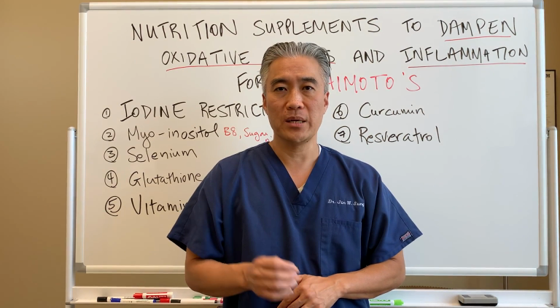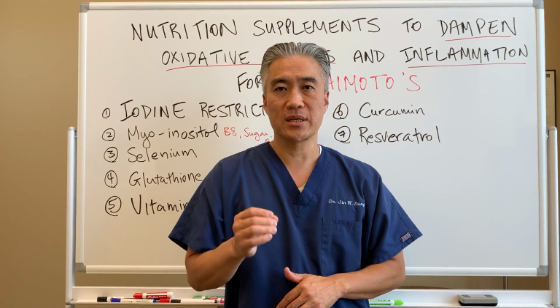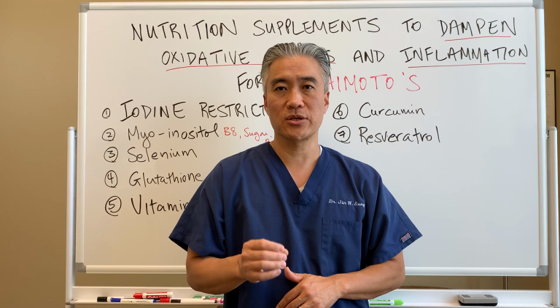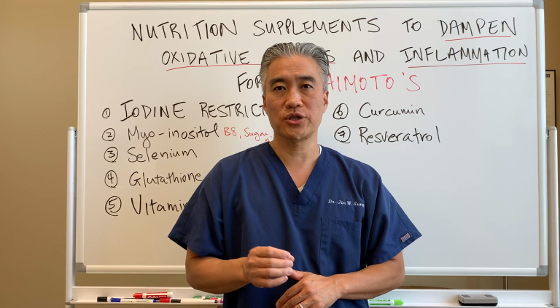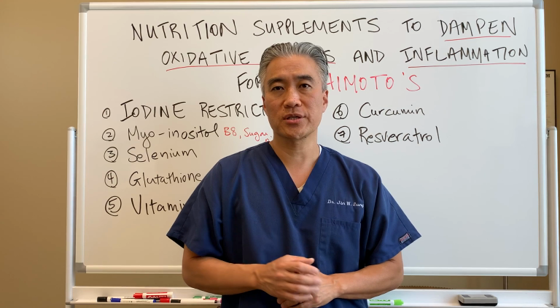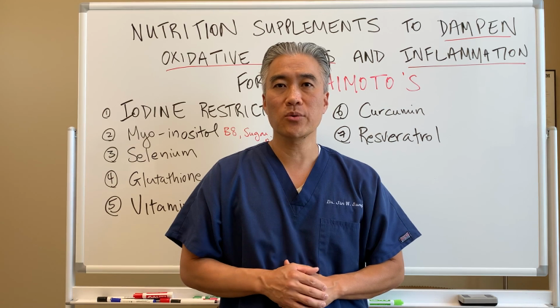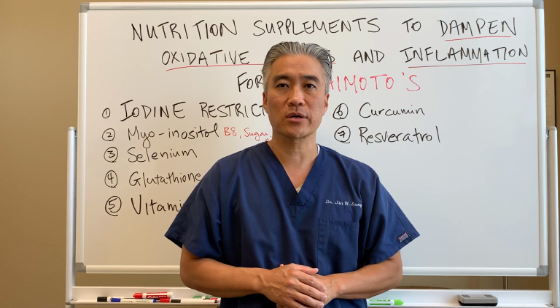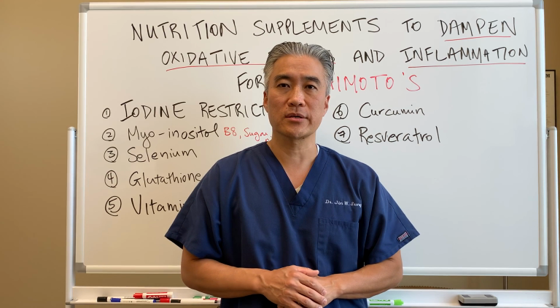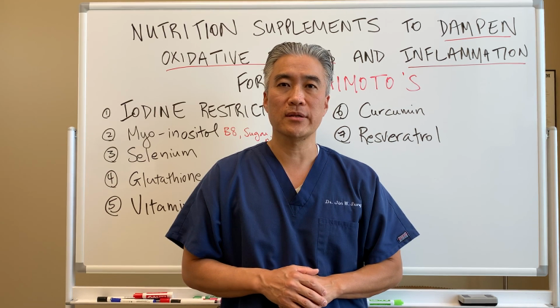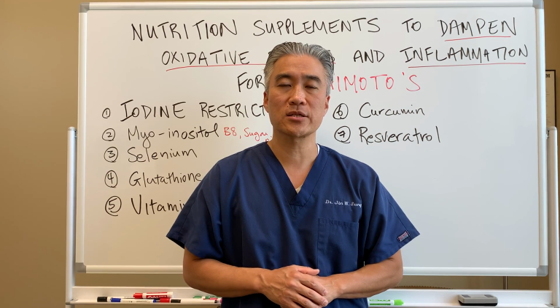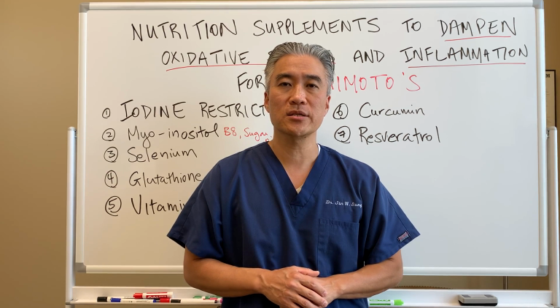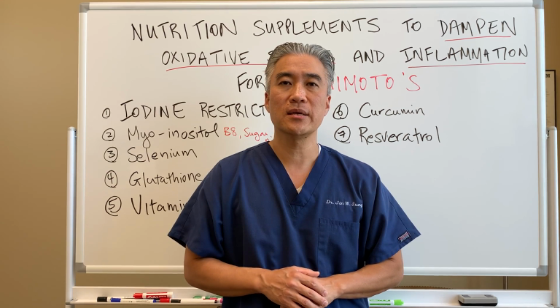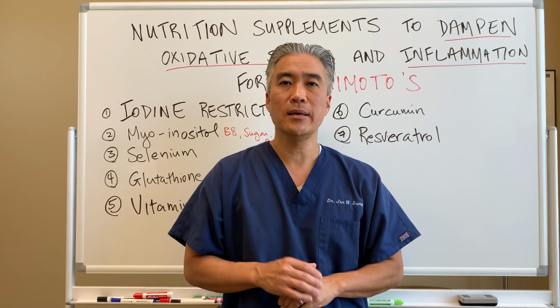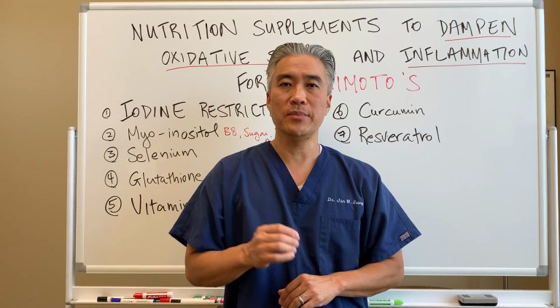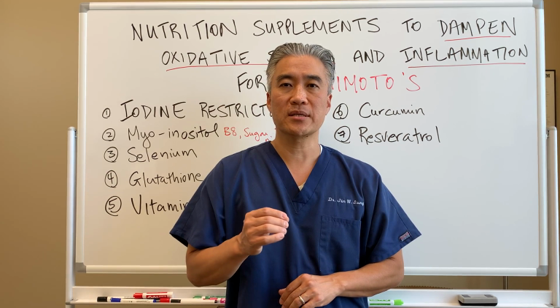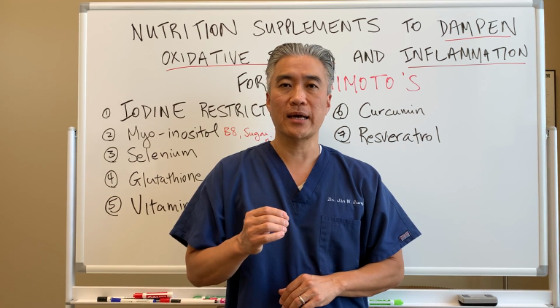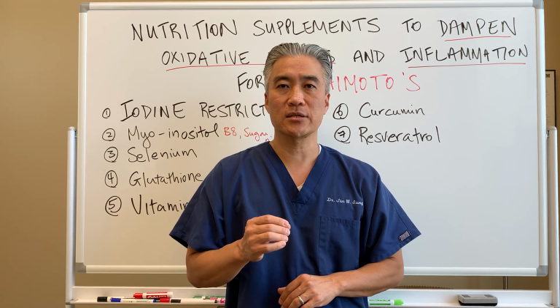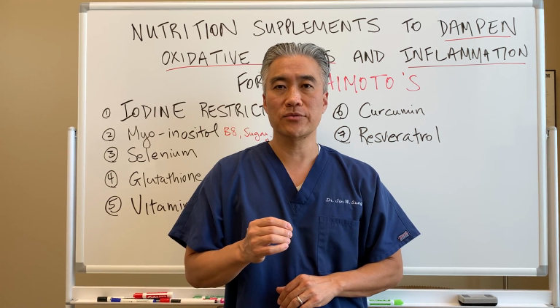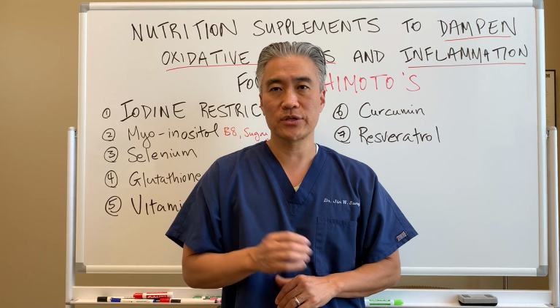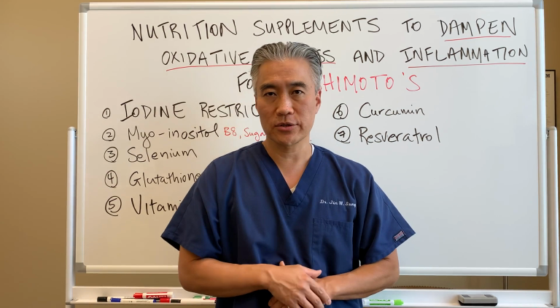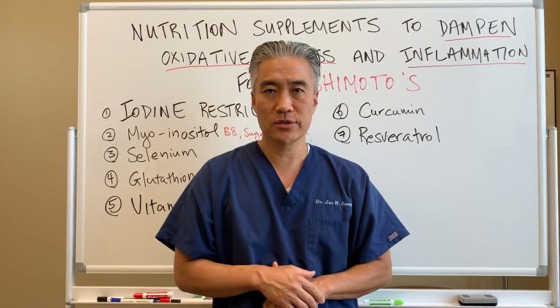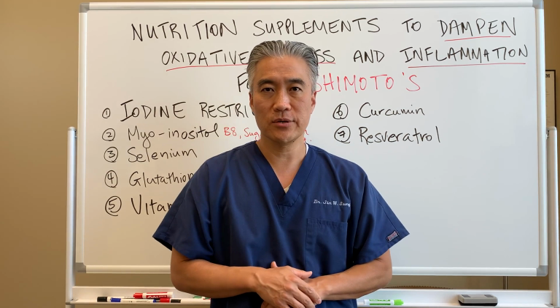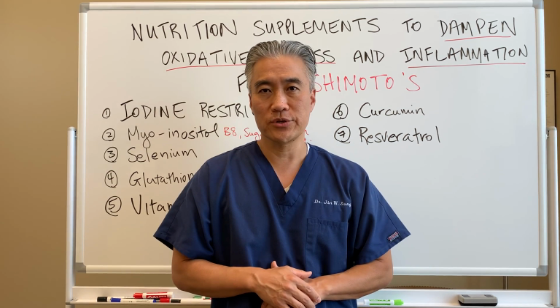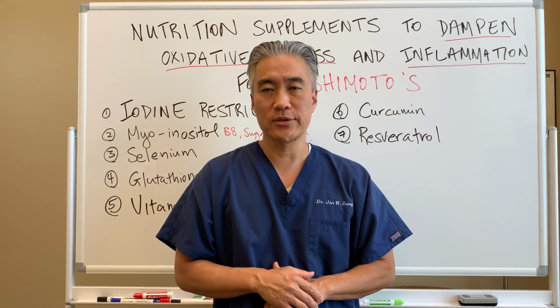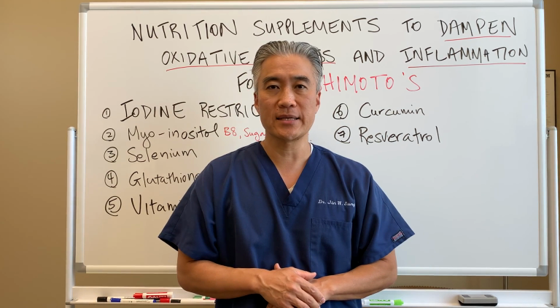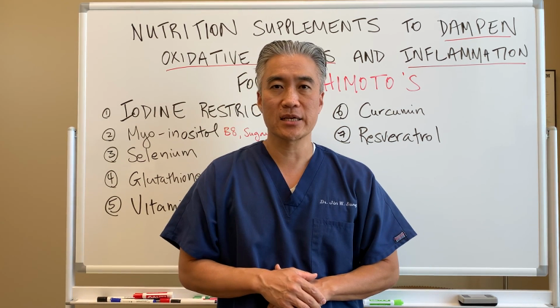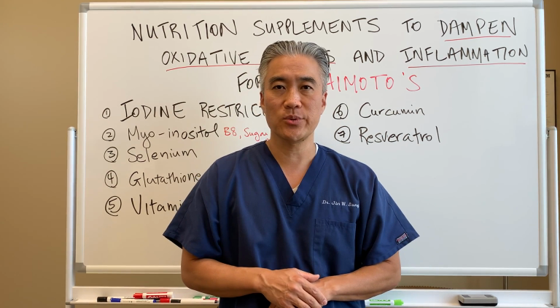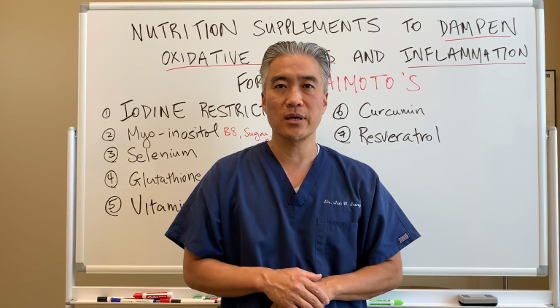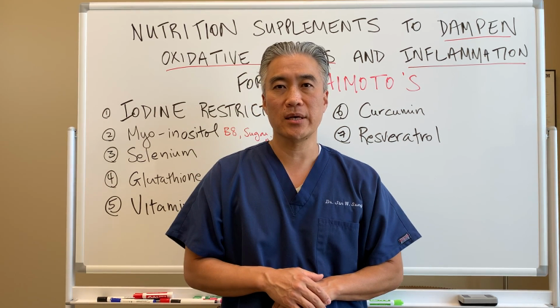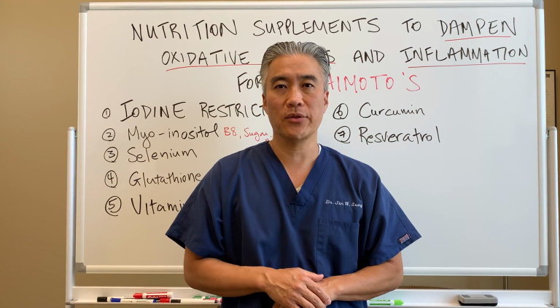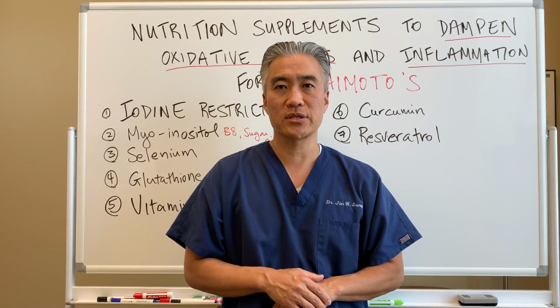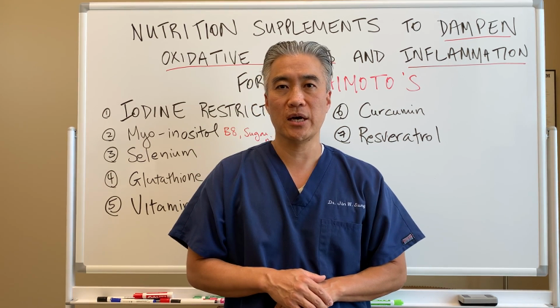My name is Dr. Jin Sung. We're at Clinical Excellence Meets Excellent Results. We'll see you guys next week on the healthy side.